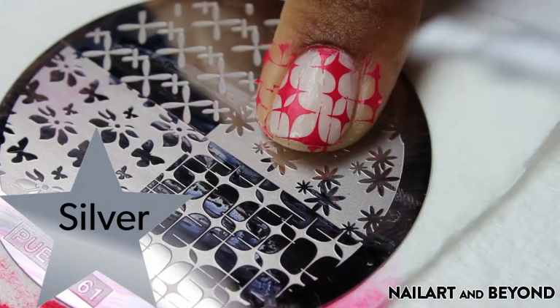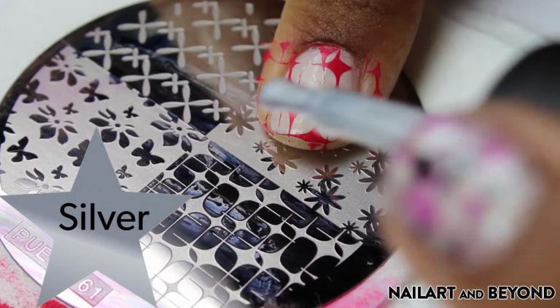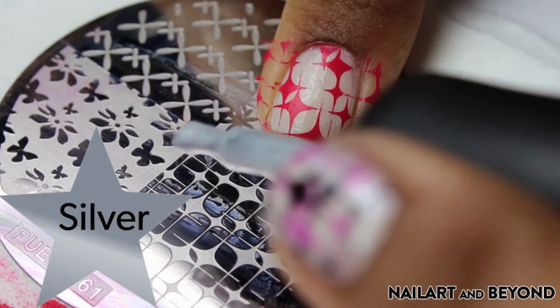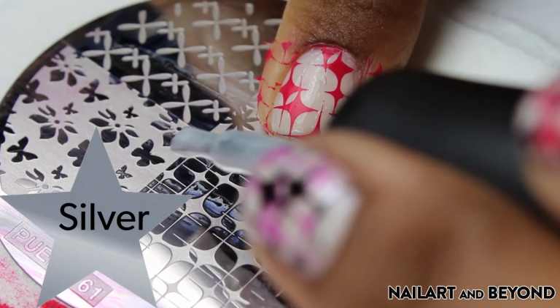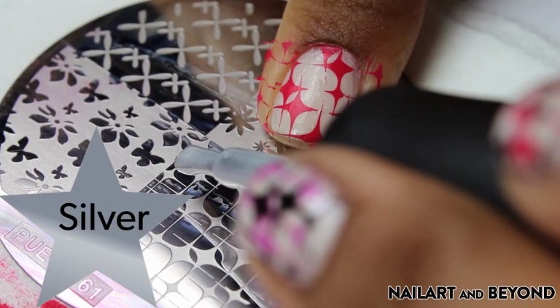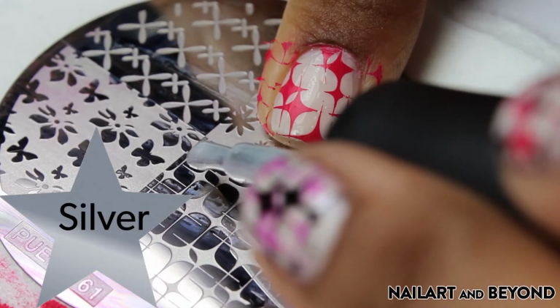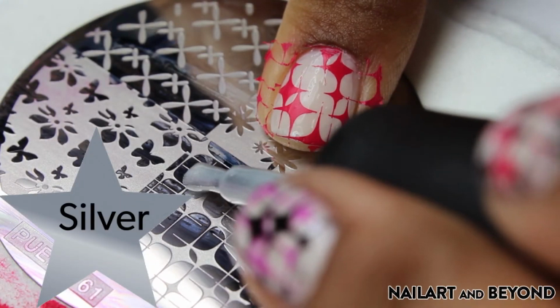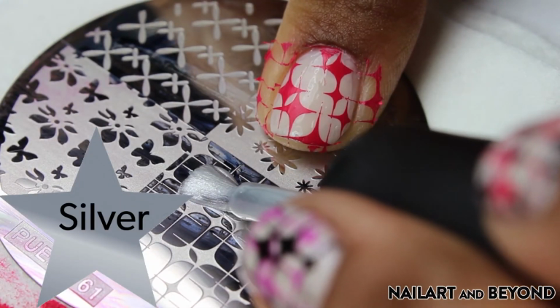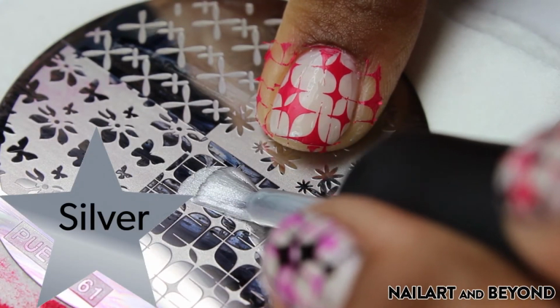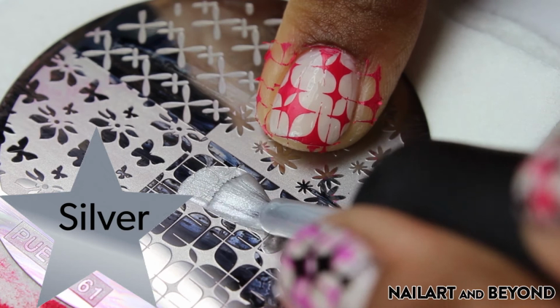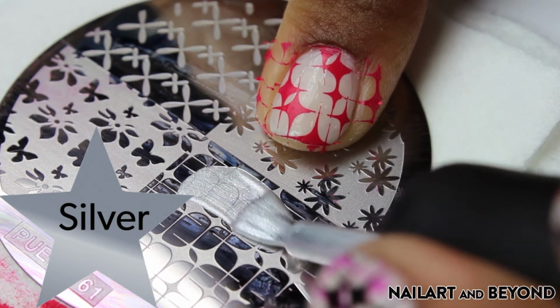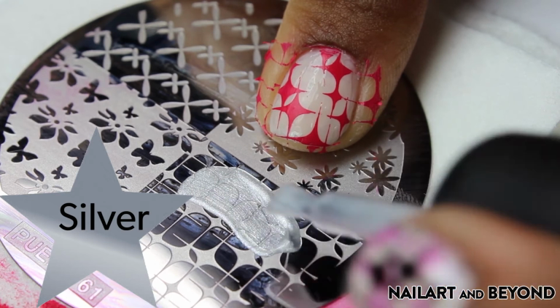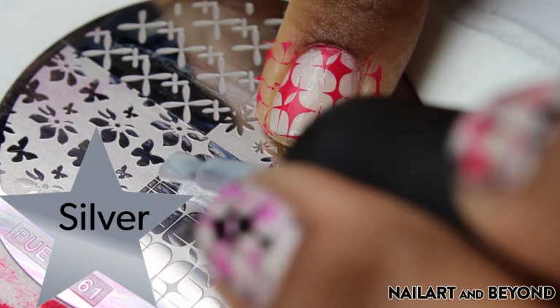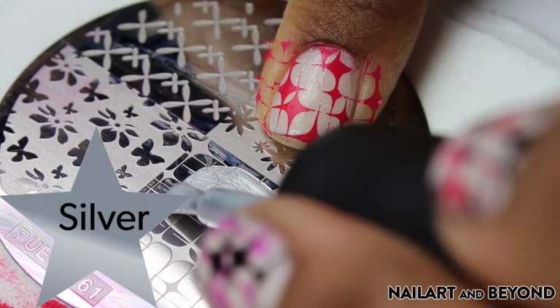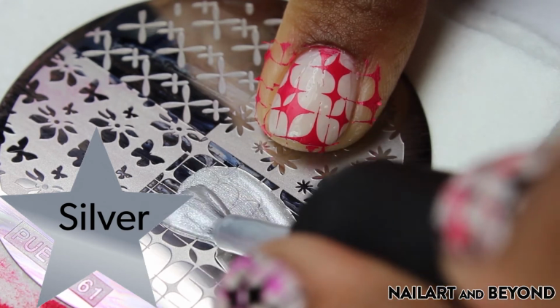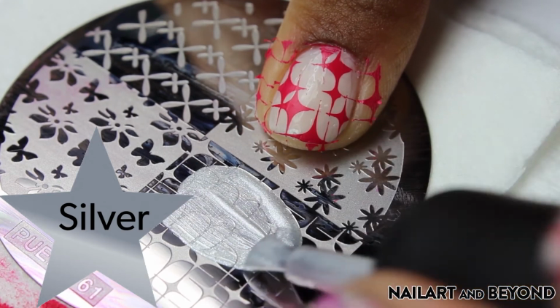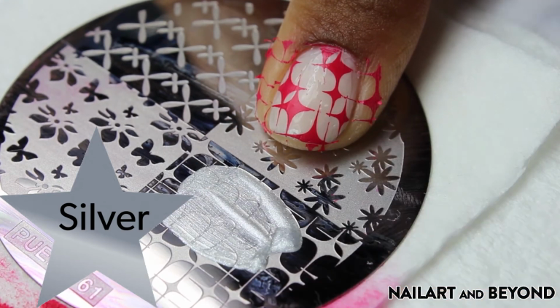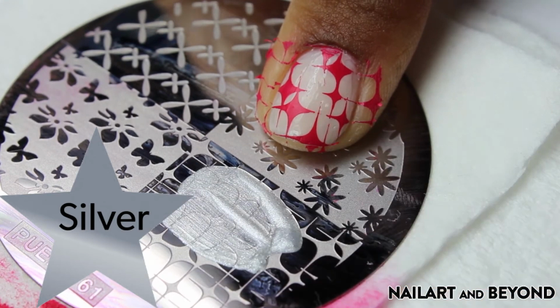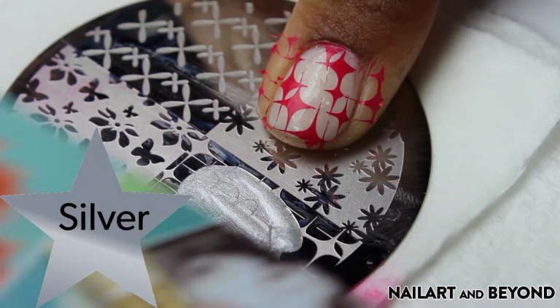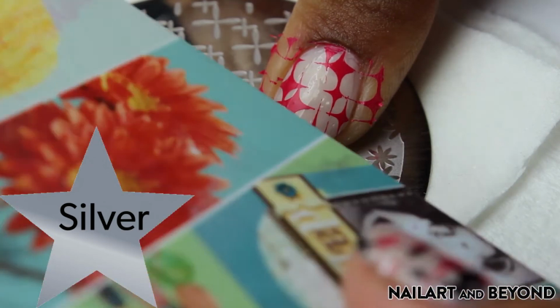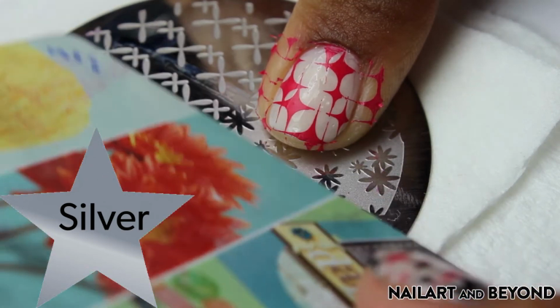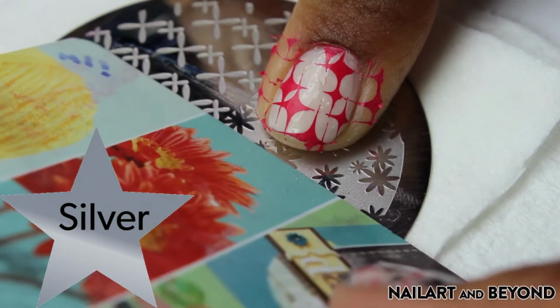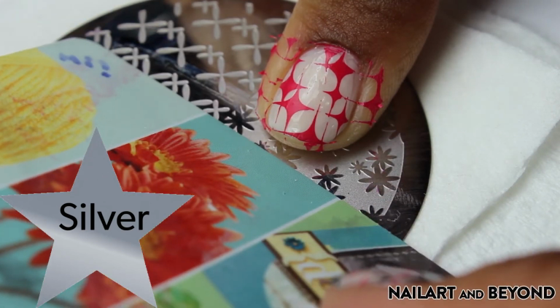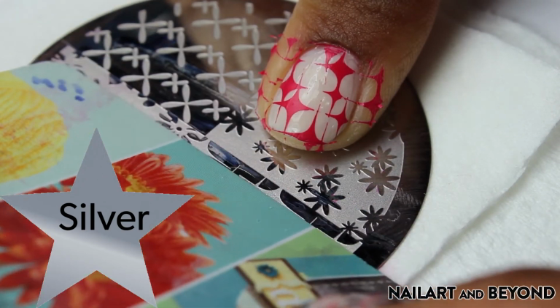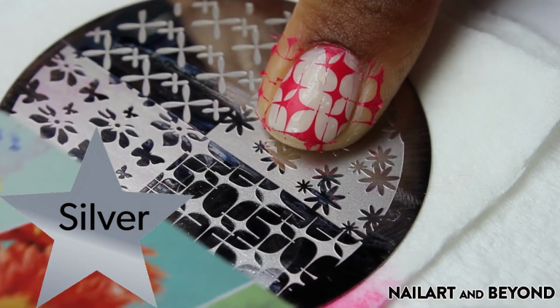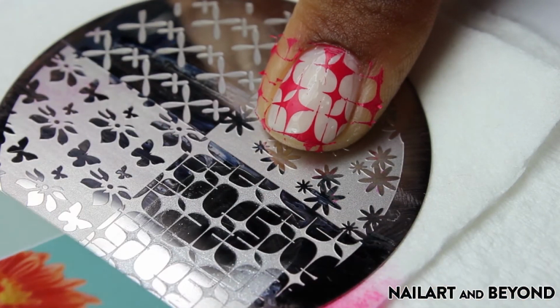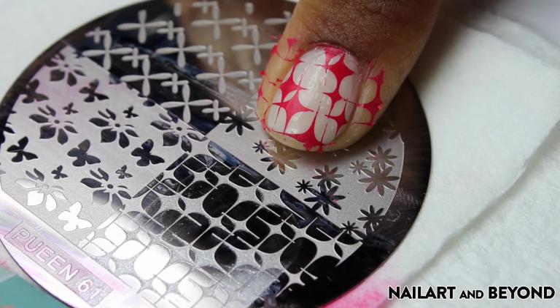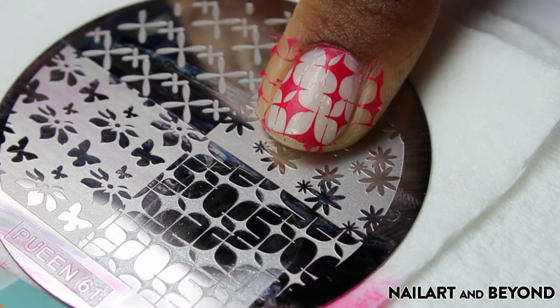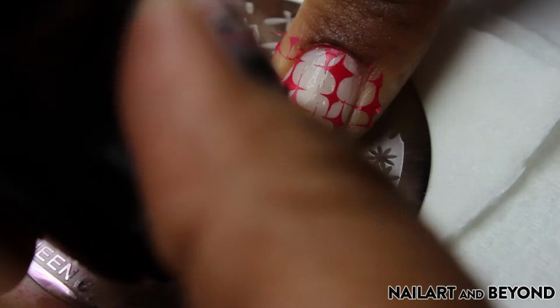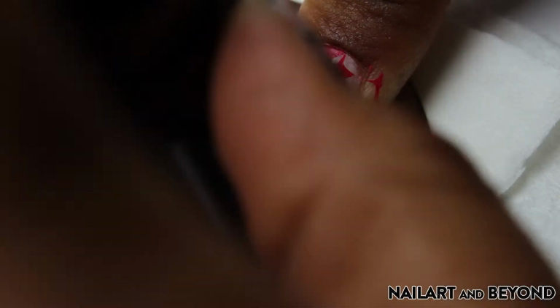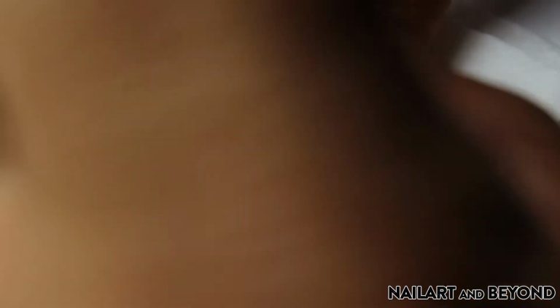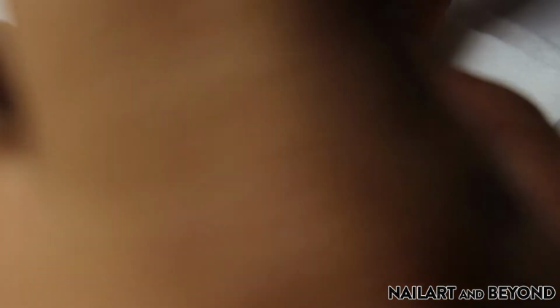I'm going to be layering the stars with three colors. Try not to overlap them so that your stars can have some dimension.